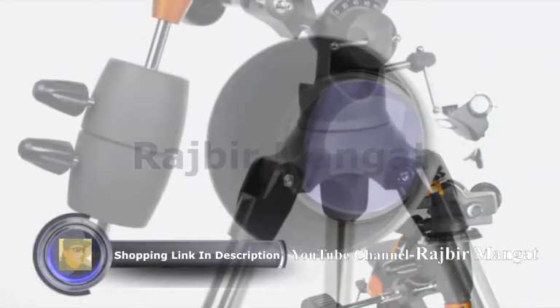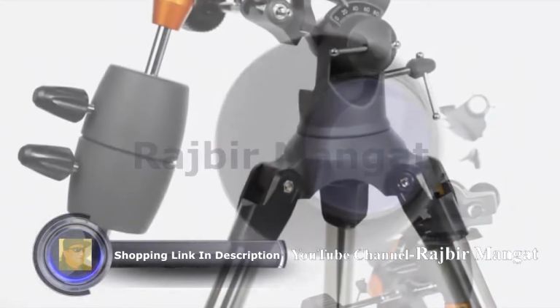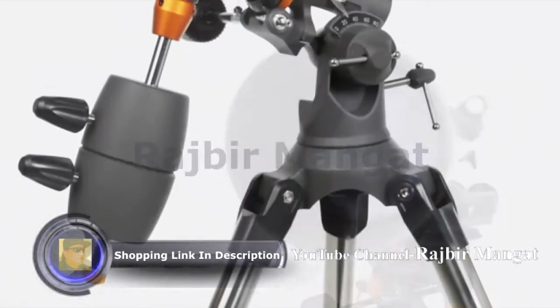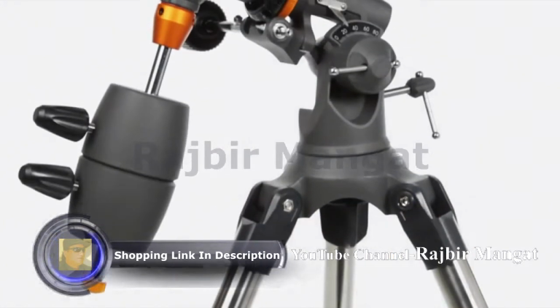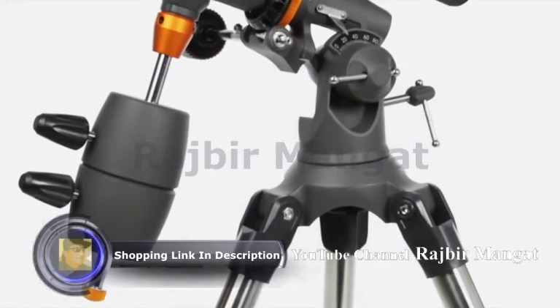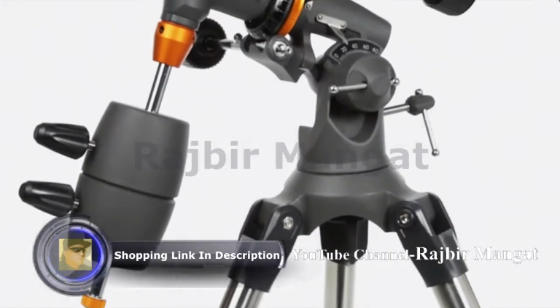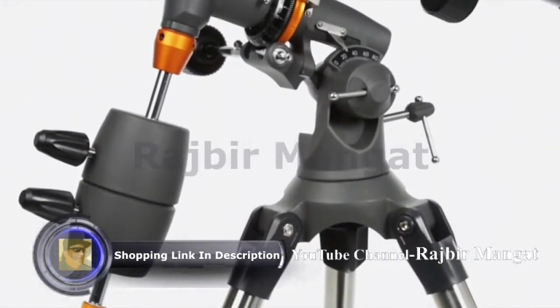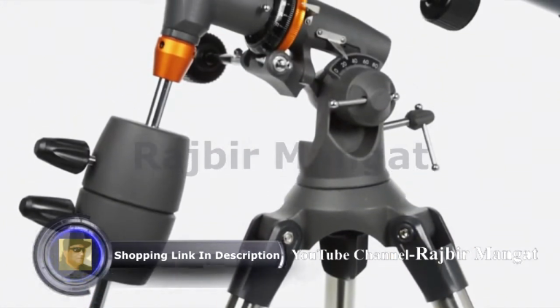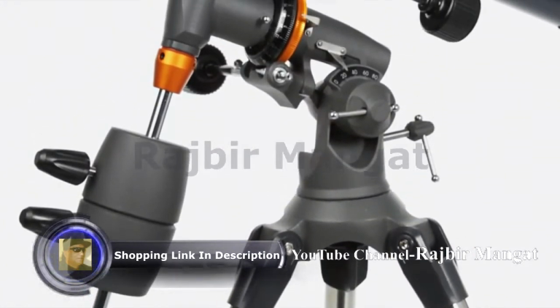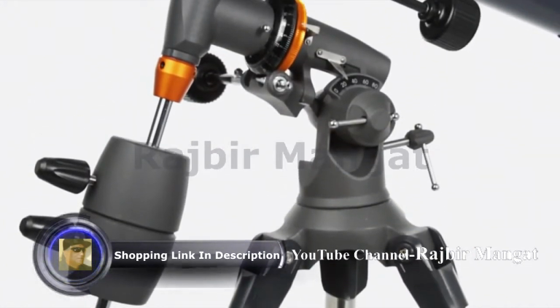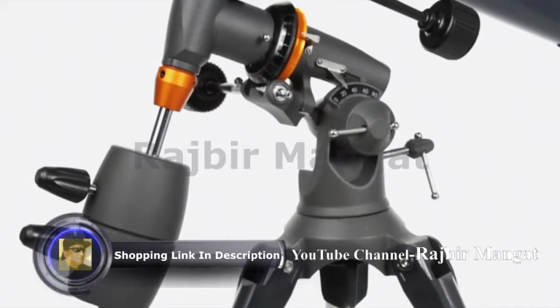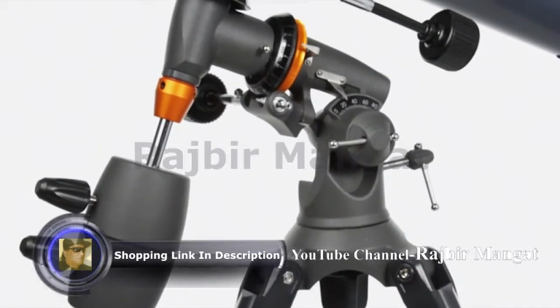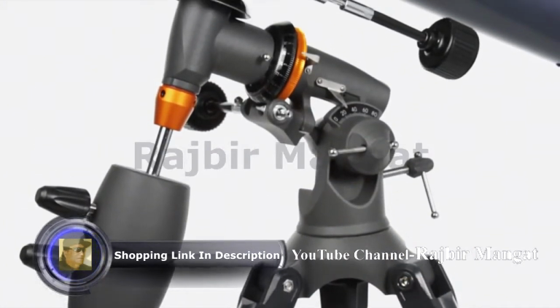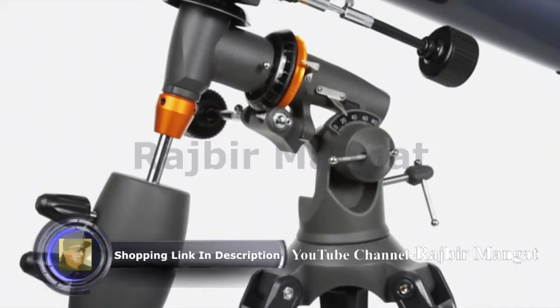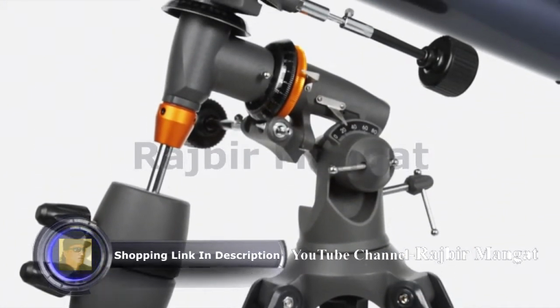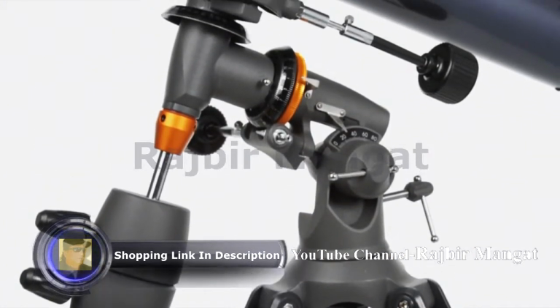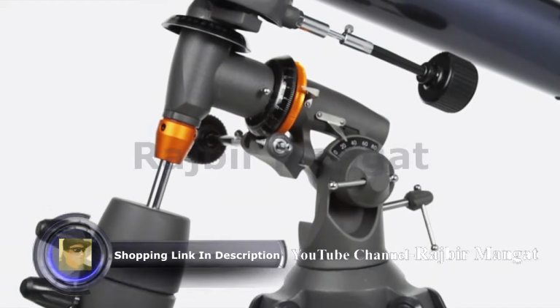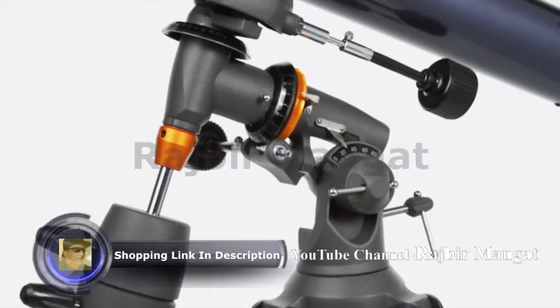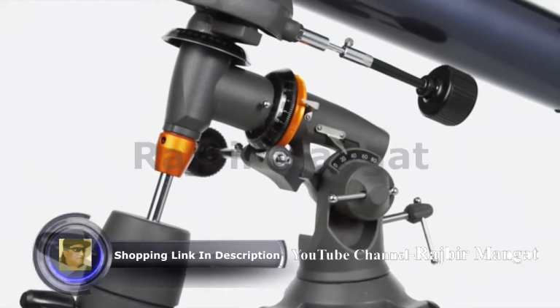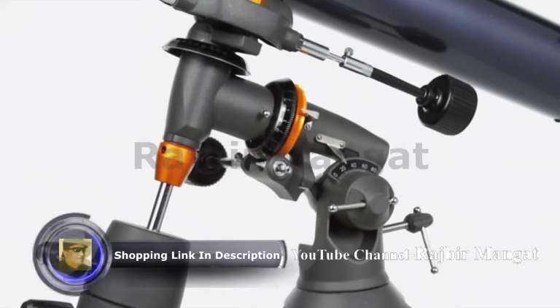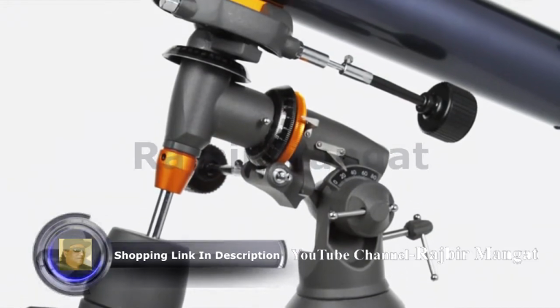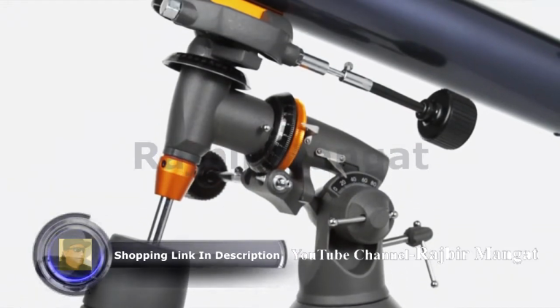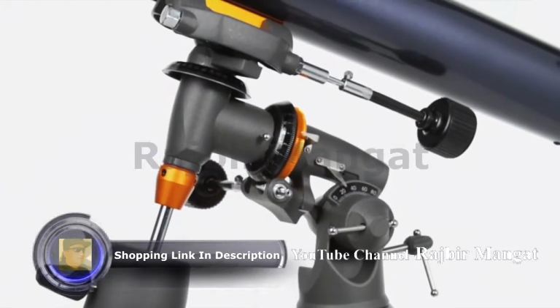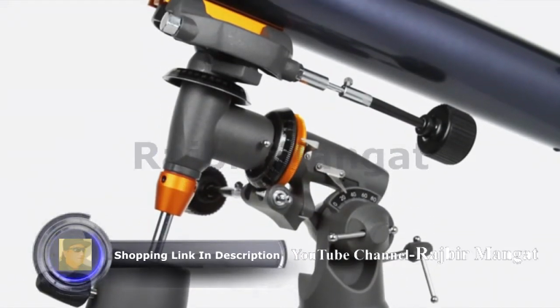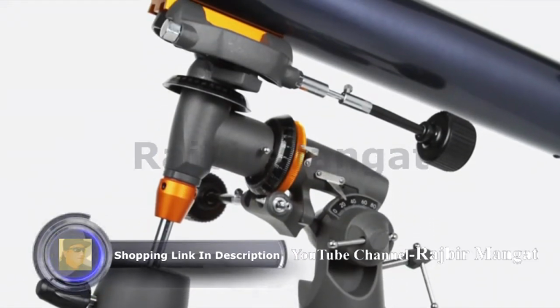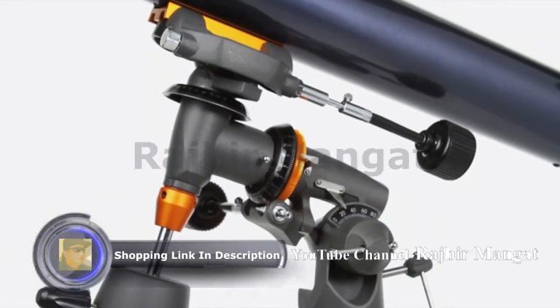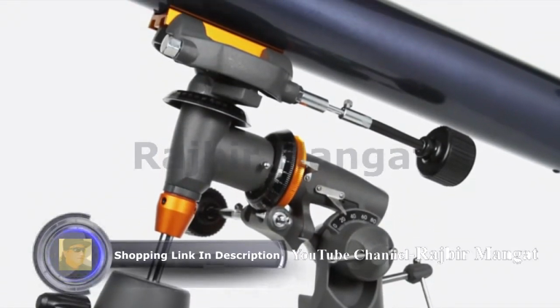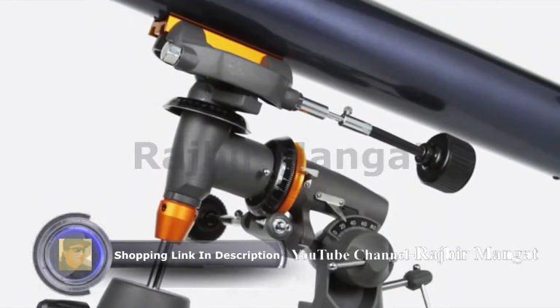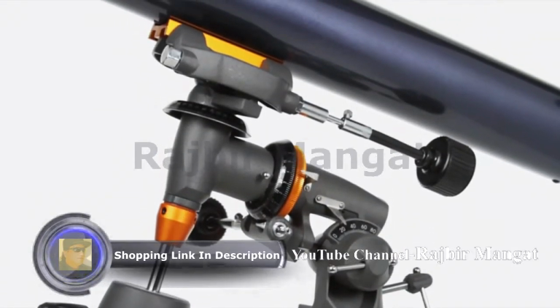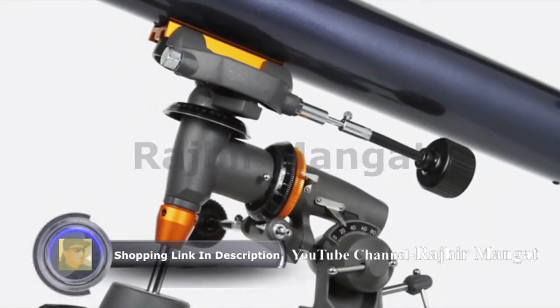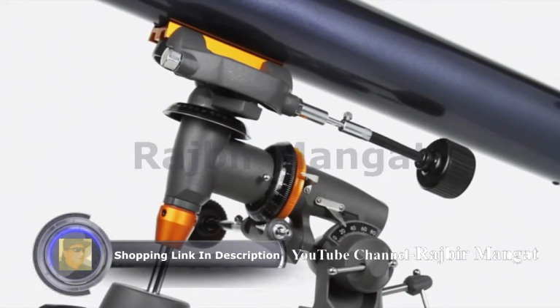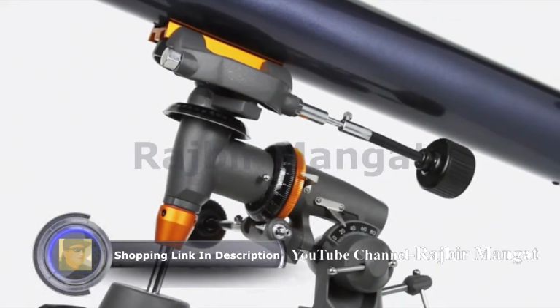The equatorial mount is a favorite of amateur astronomers, because it makes it easy to track objects as they appear to move across the sky.